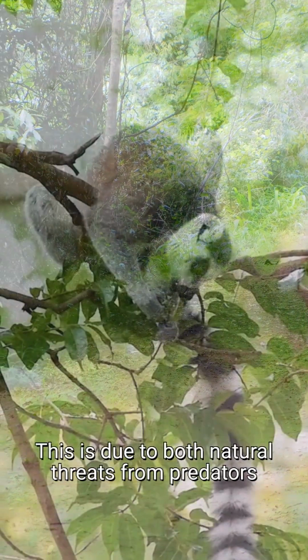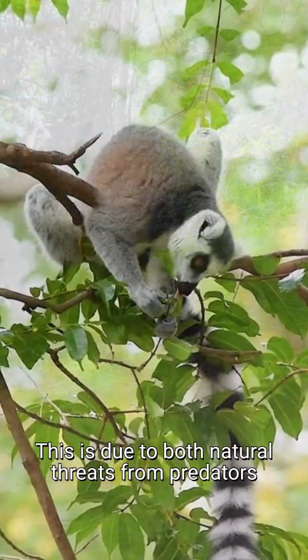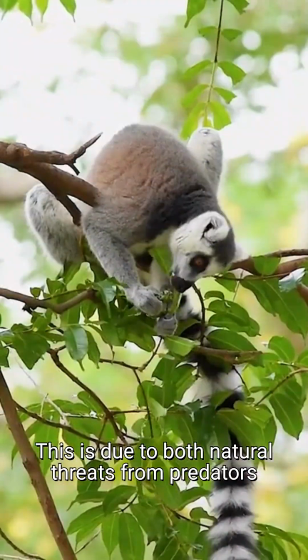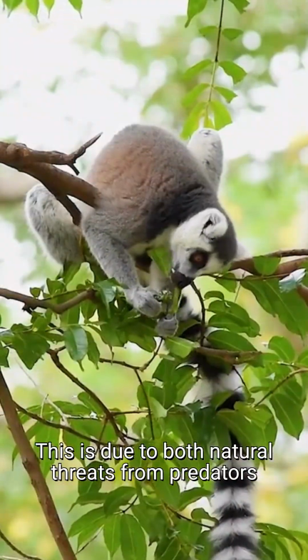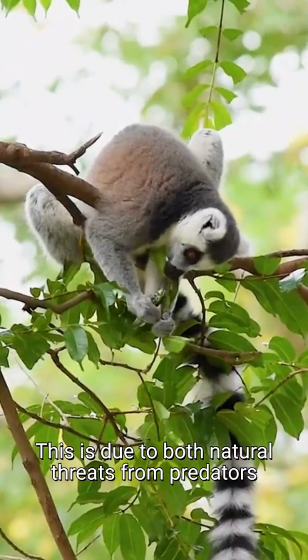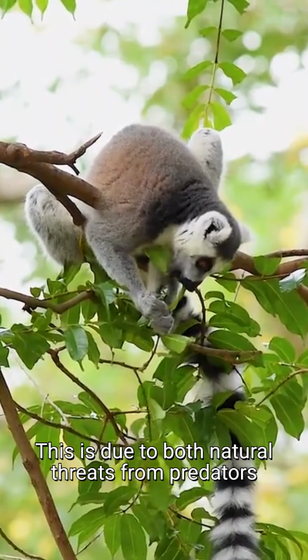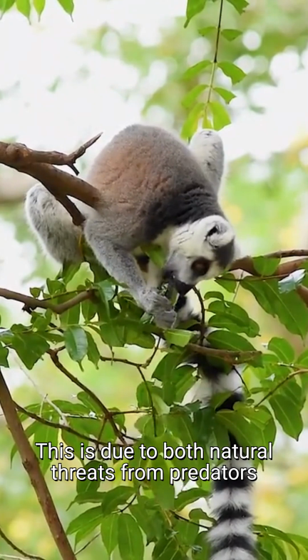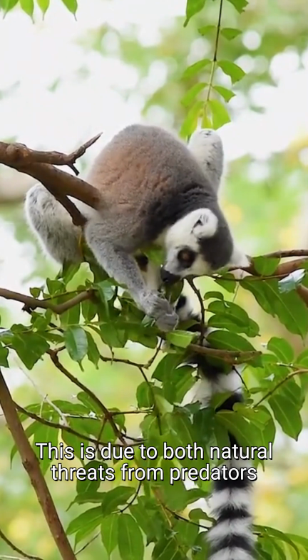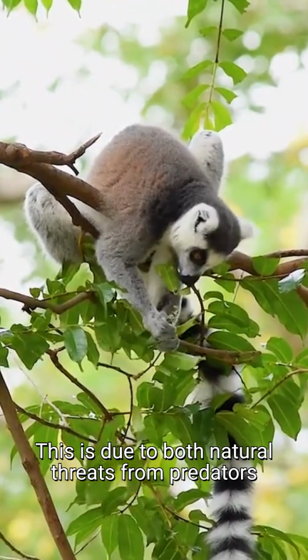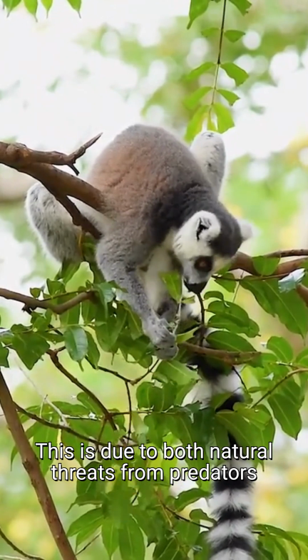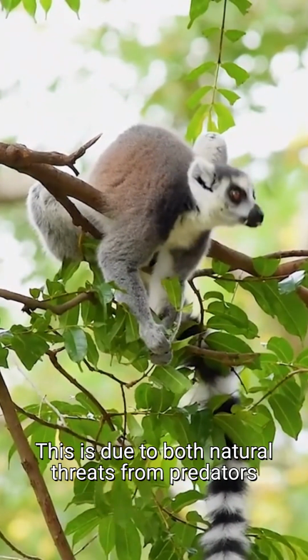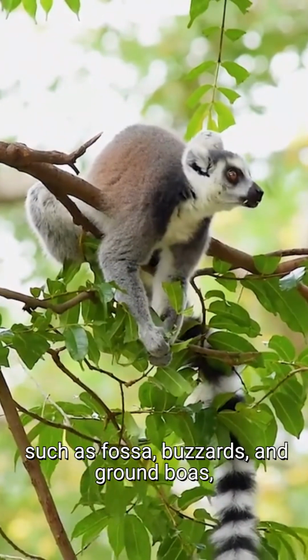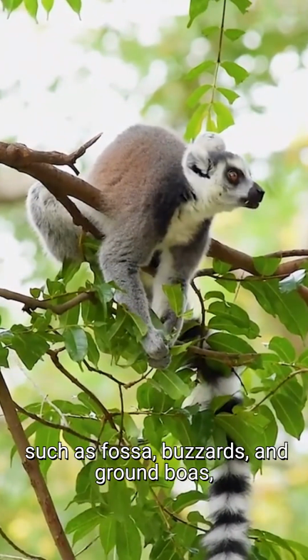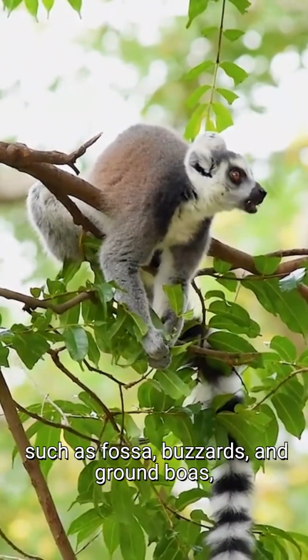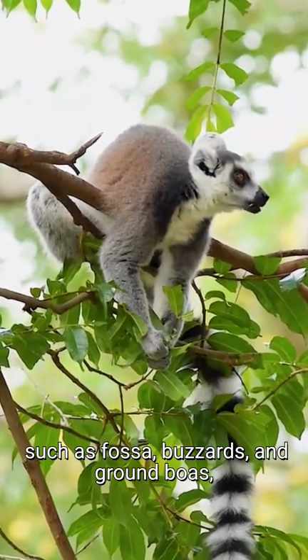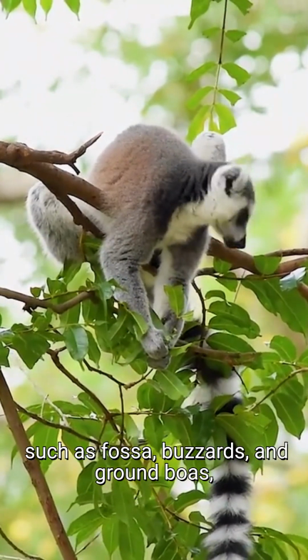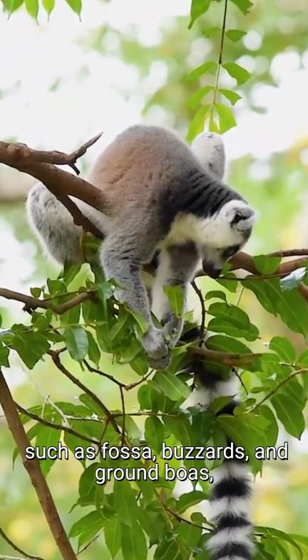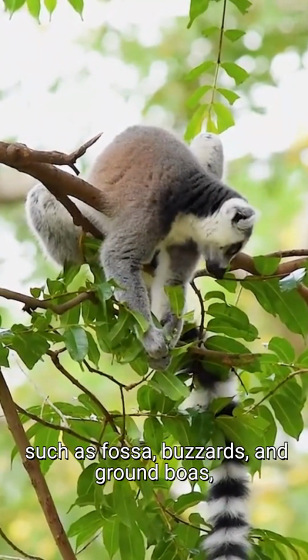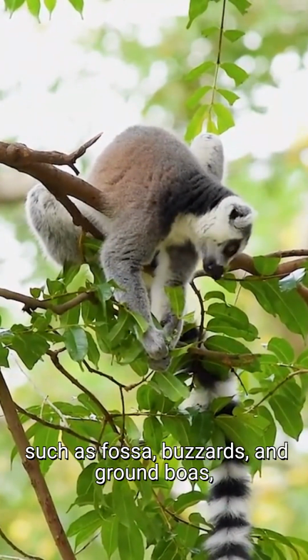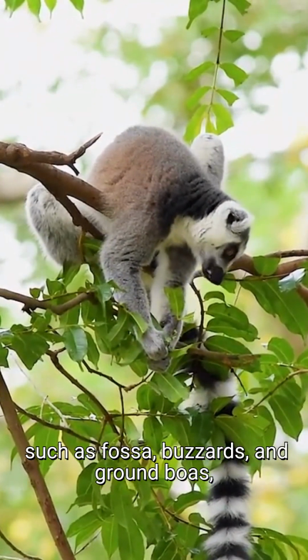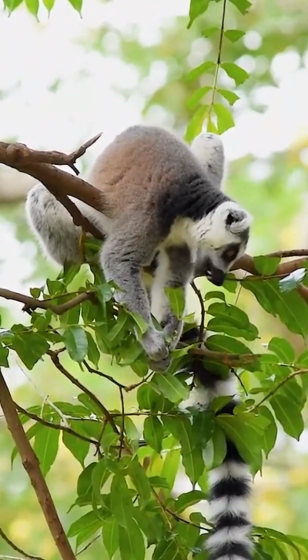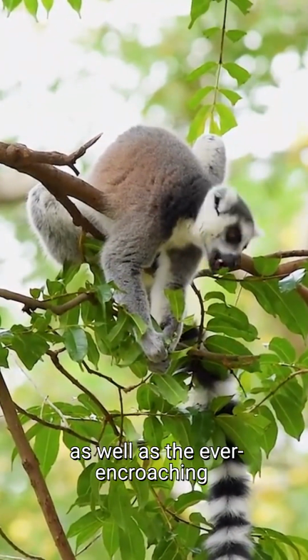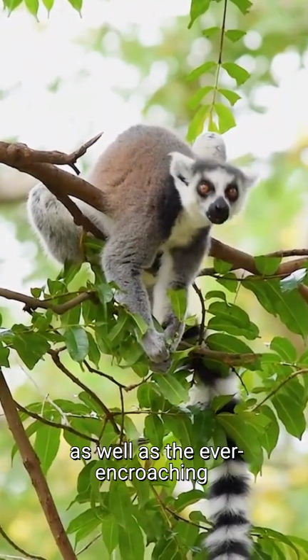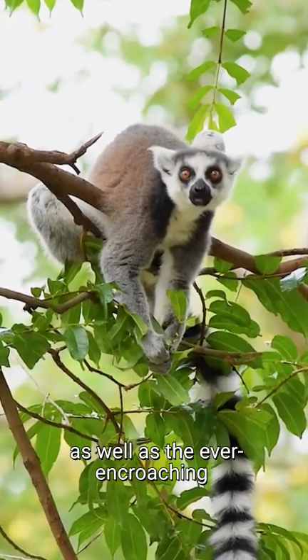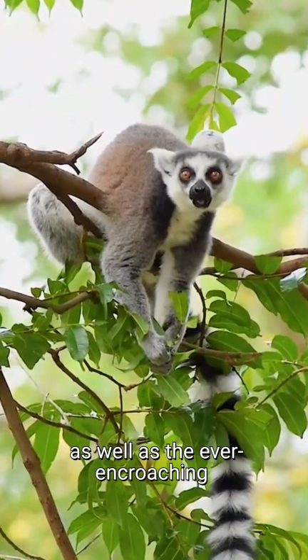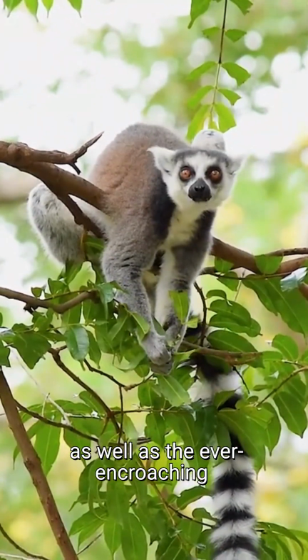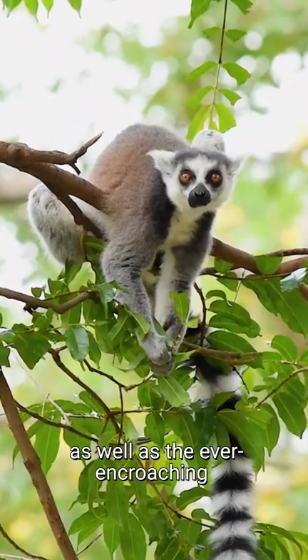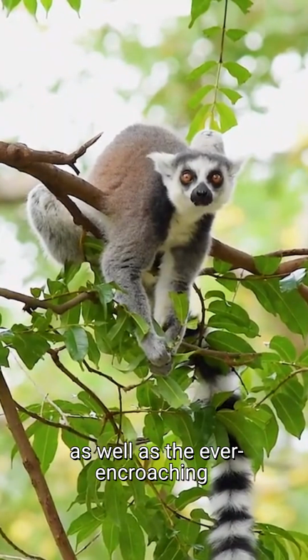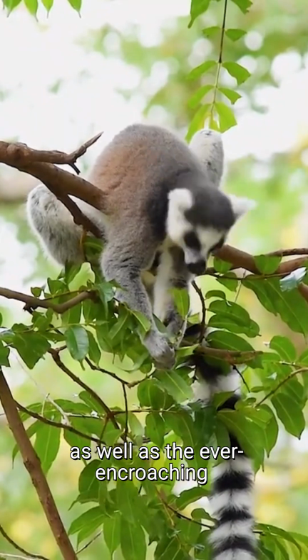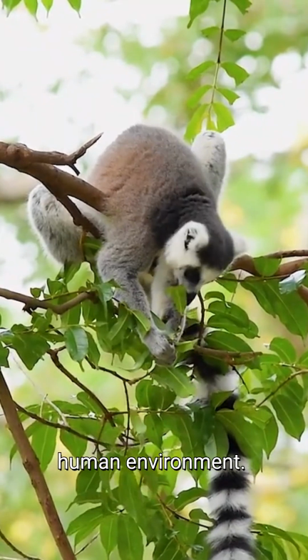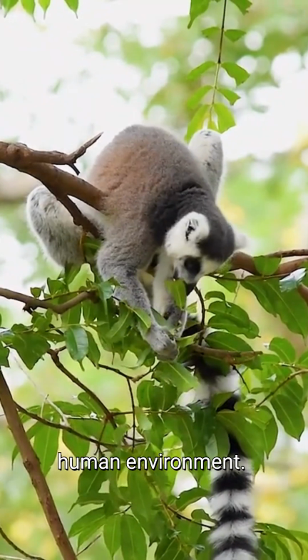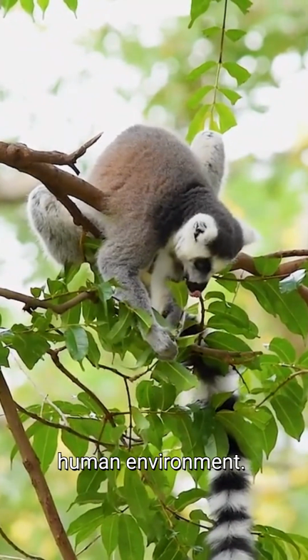This is due to both natural threats from predators such as fossa, buzzards and ground boas, as well as the ever-encroaching human environment.